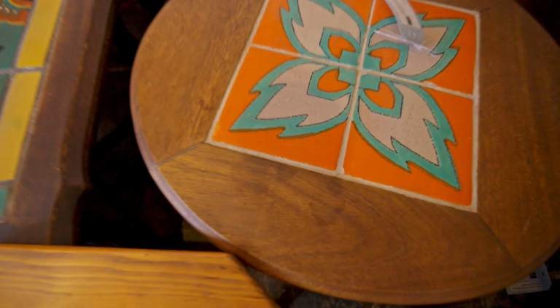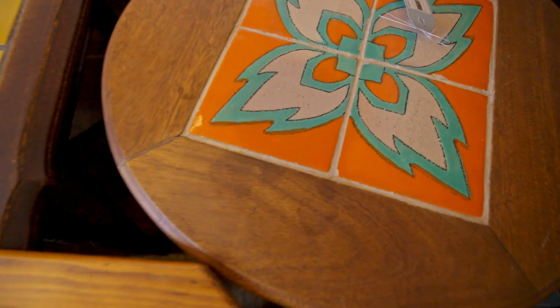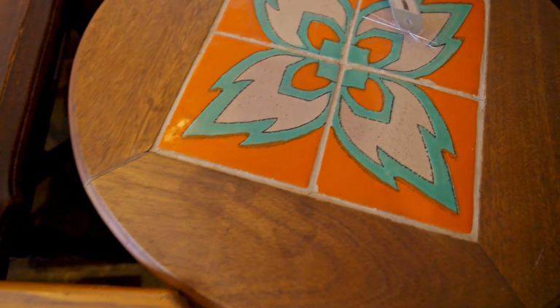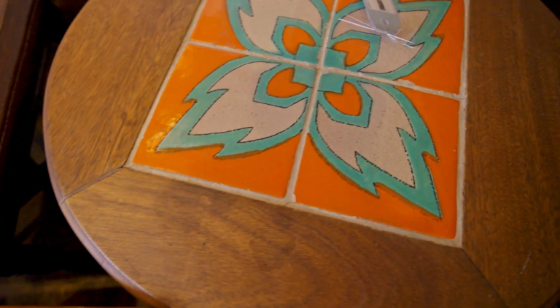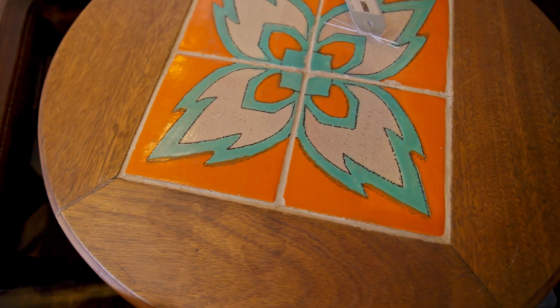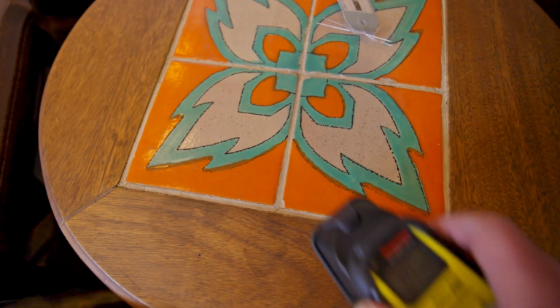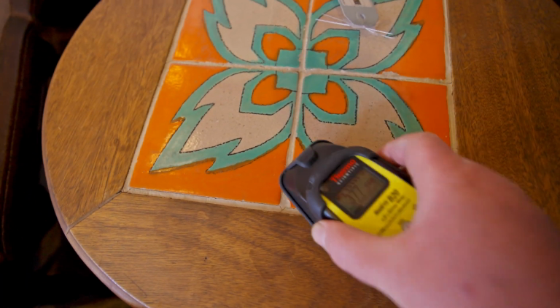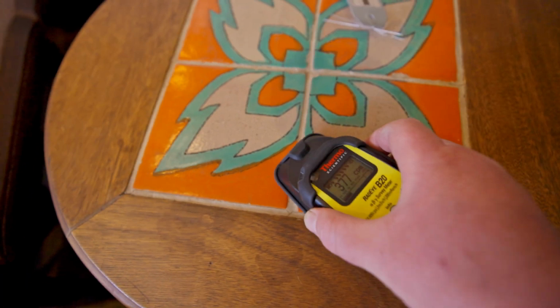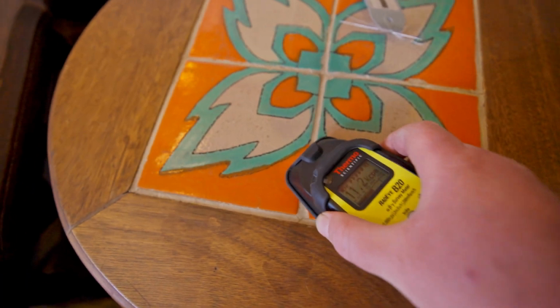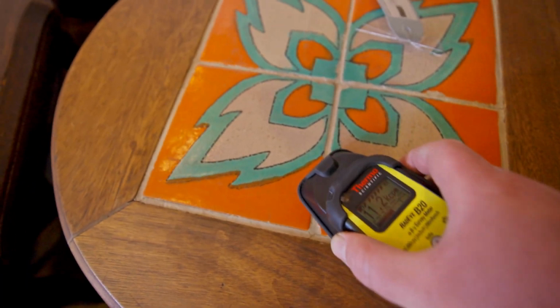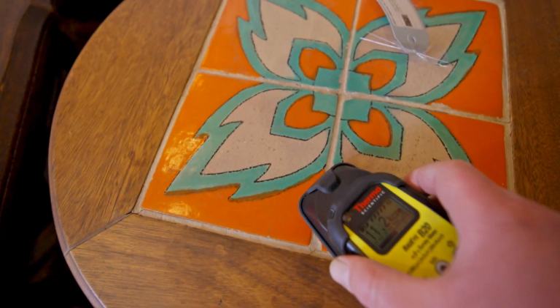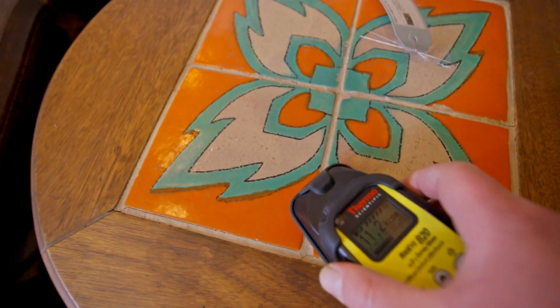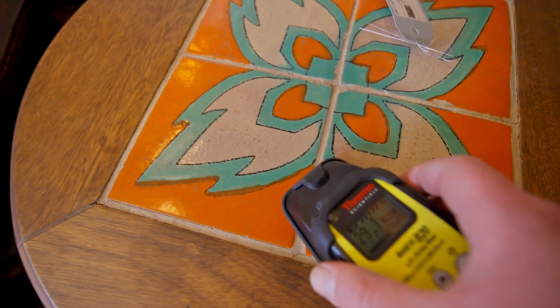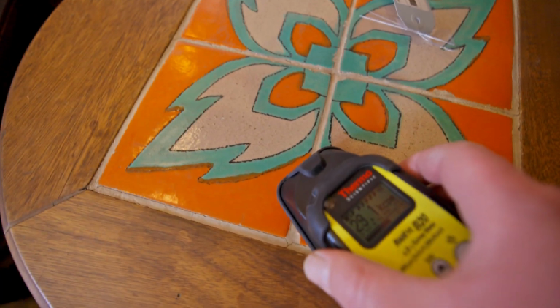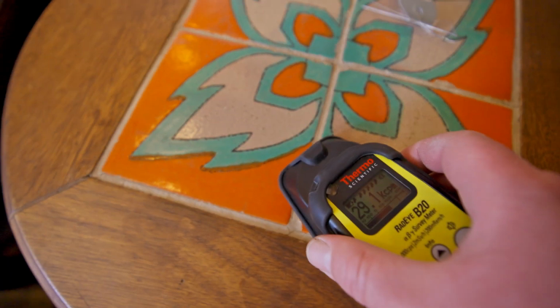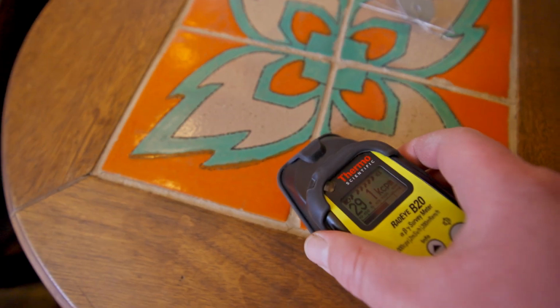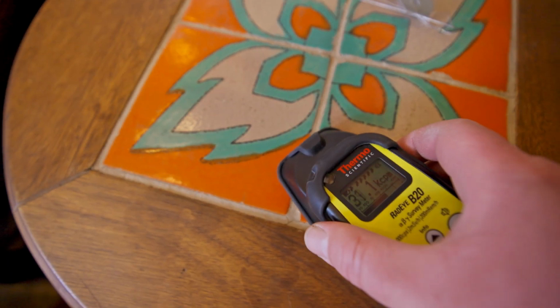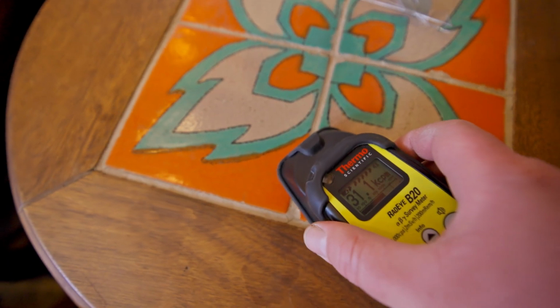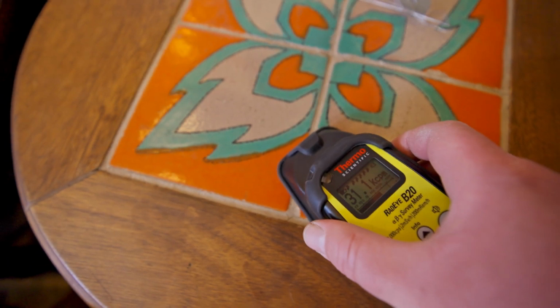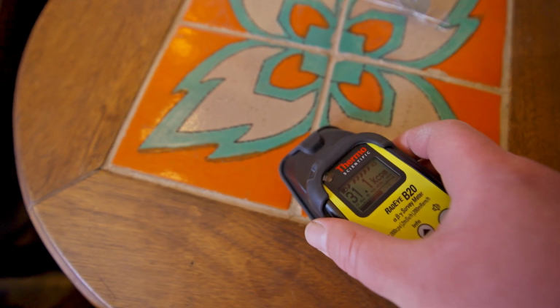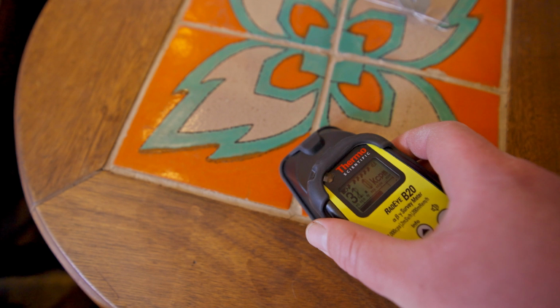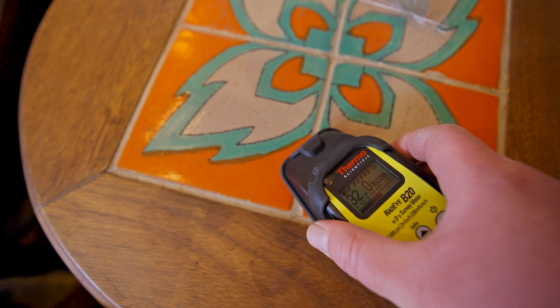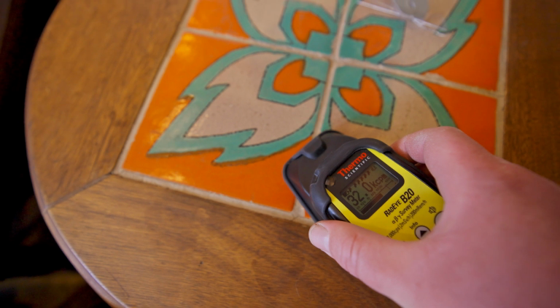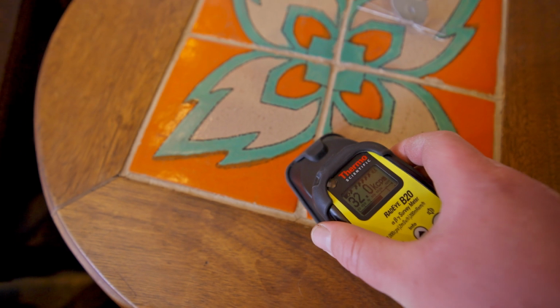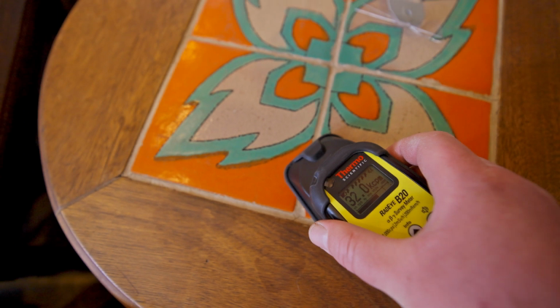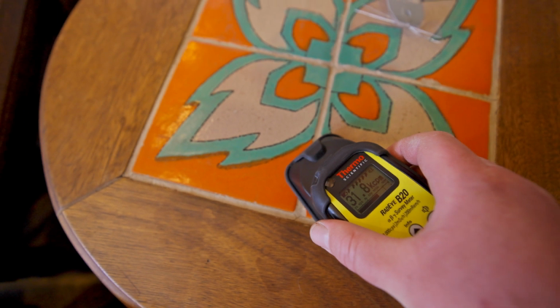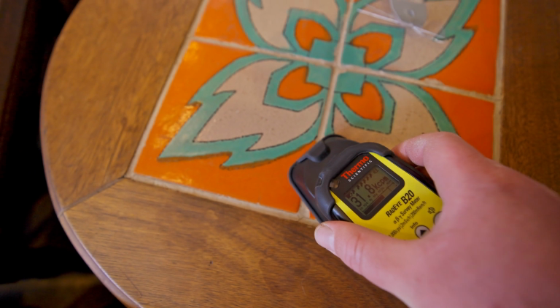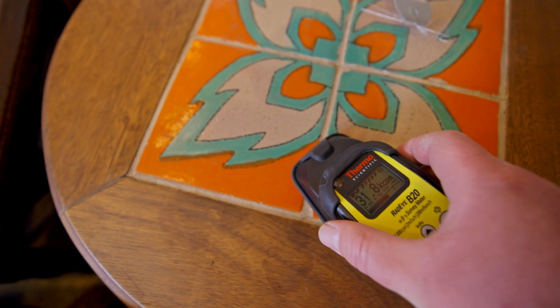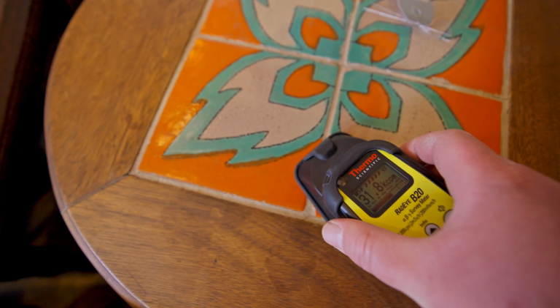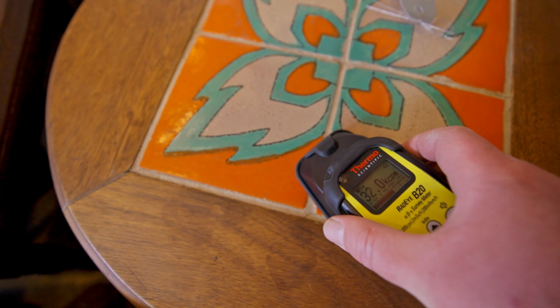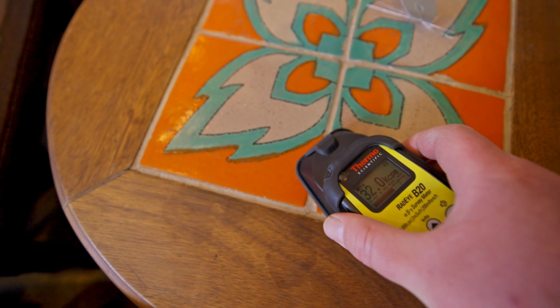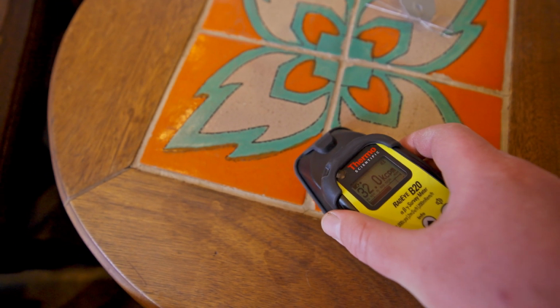Yeah, that one's pretty spicy. I mean, not too bad — it's about a thousand times above background radiation. All from that orange.